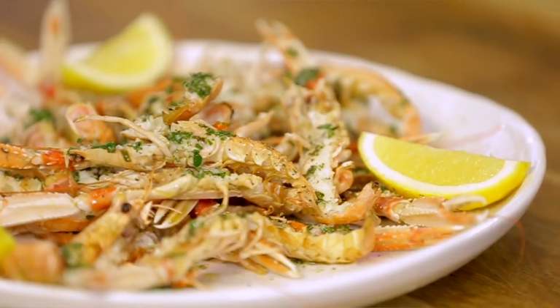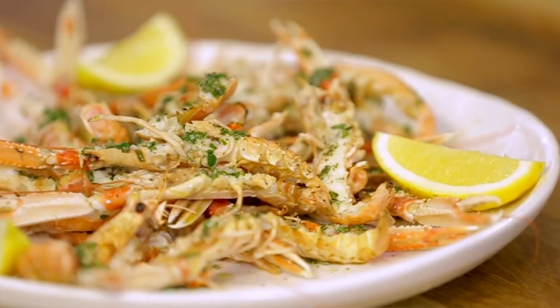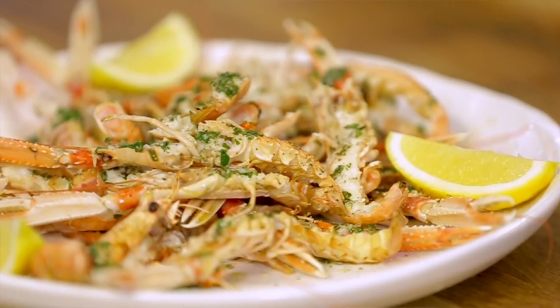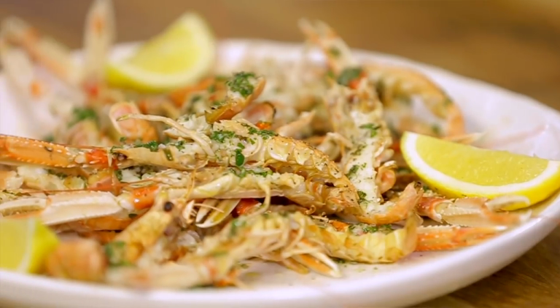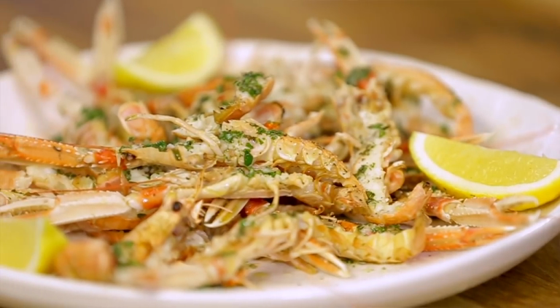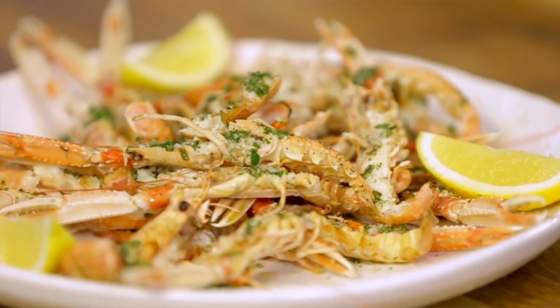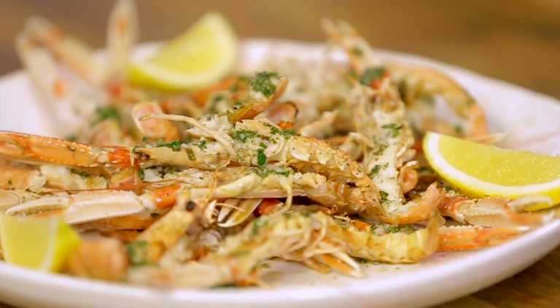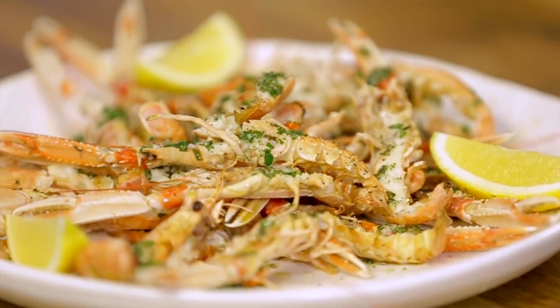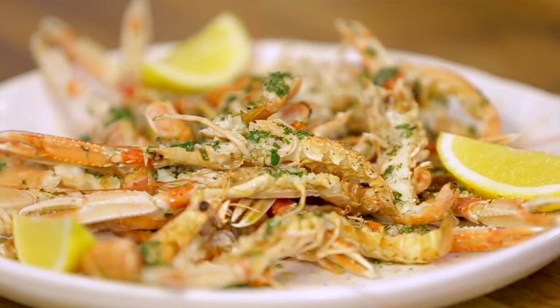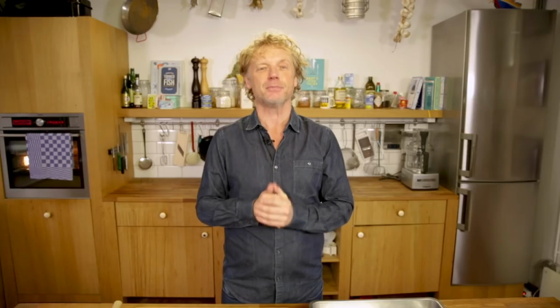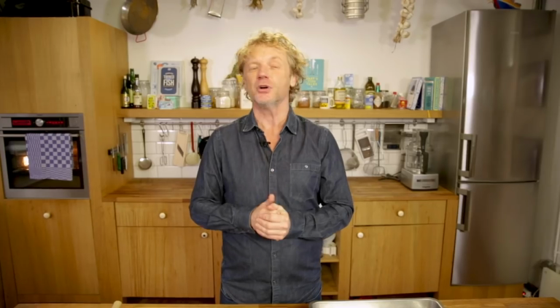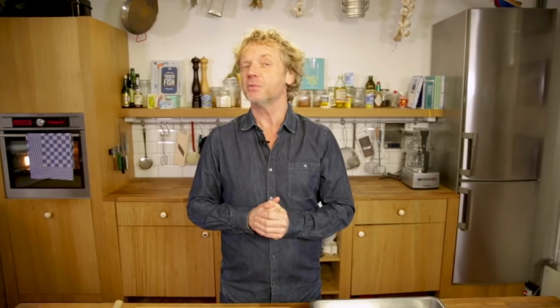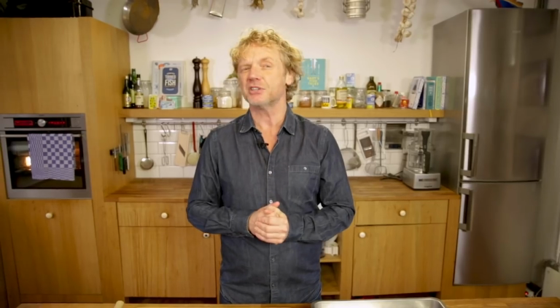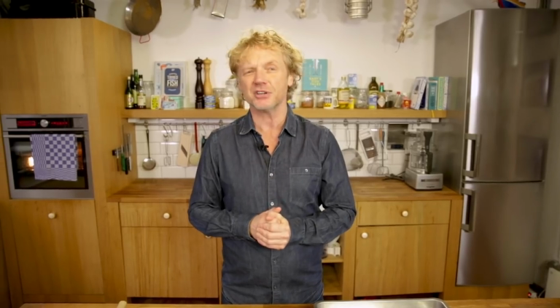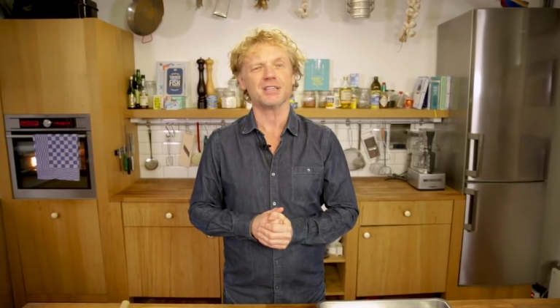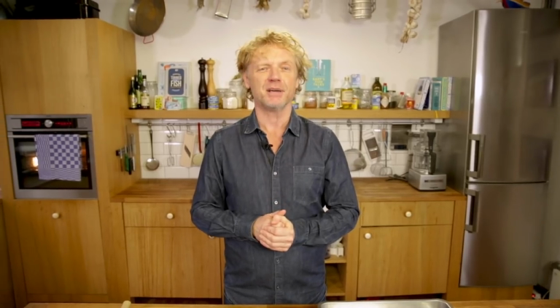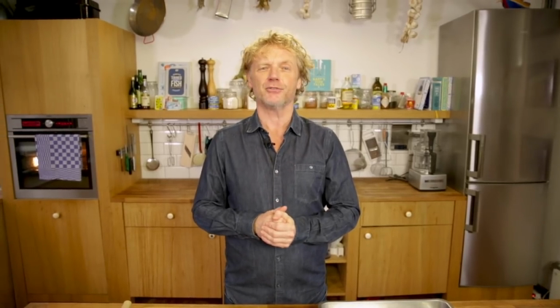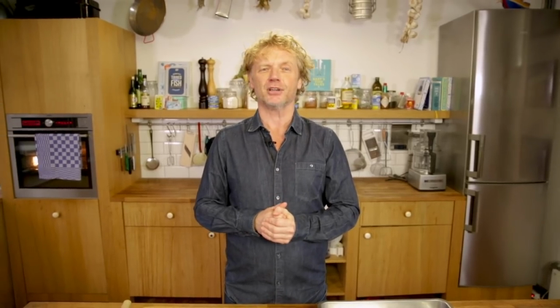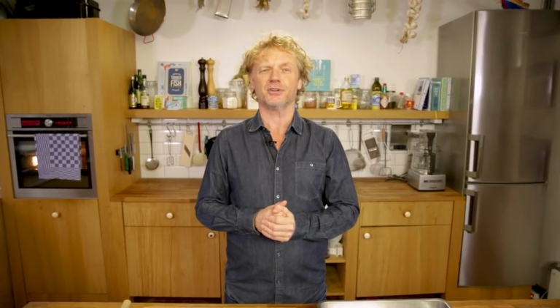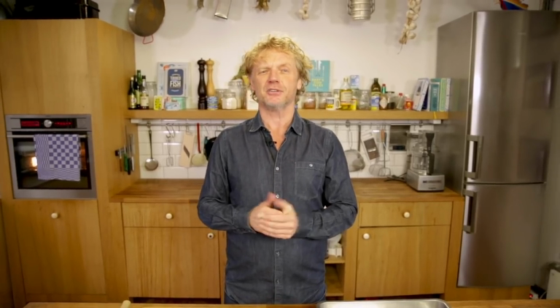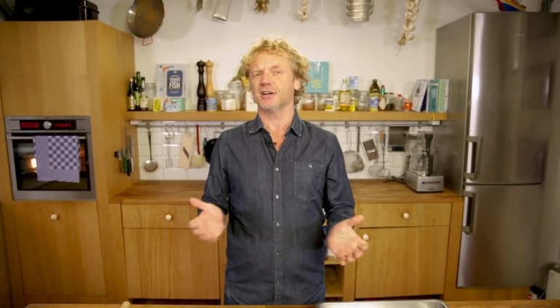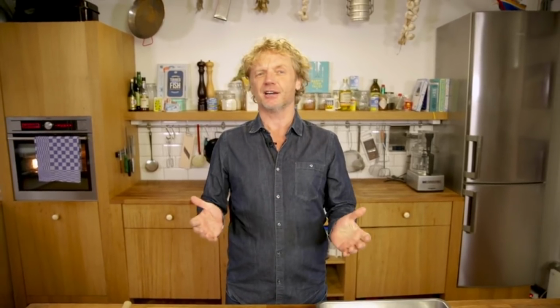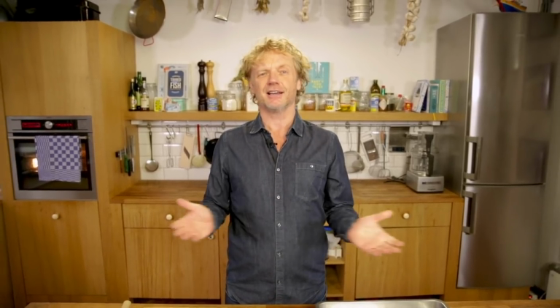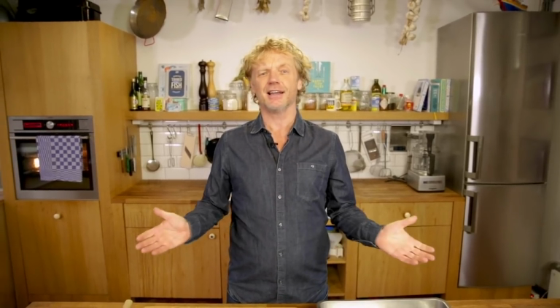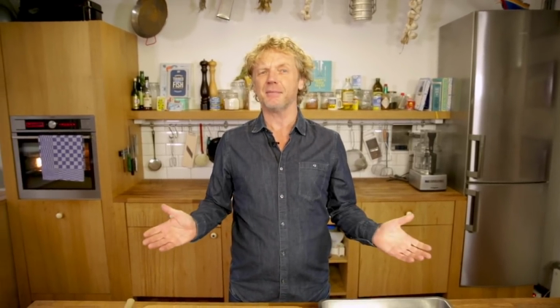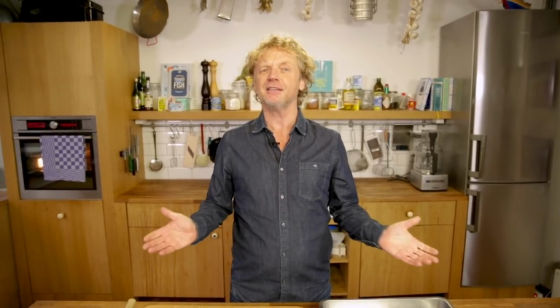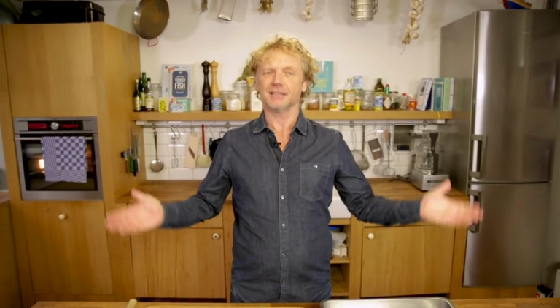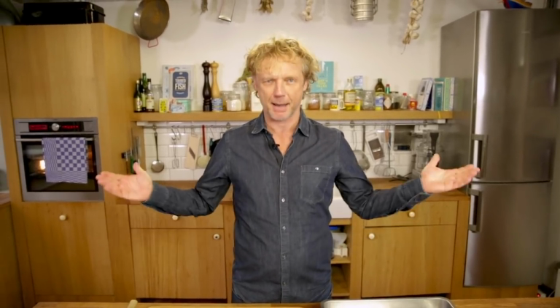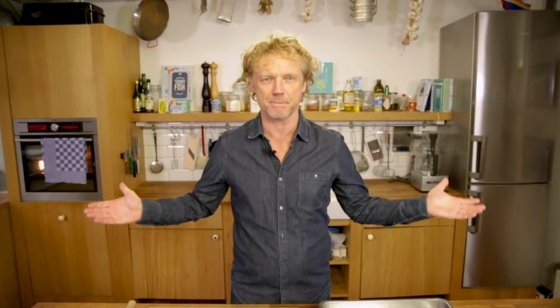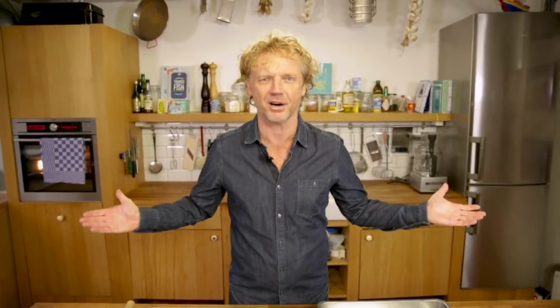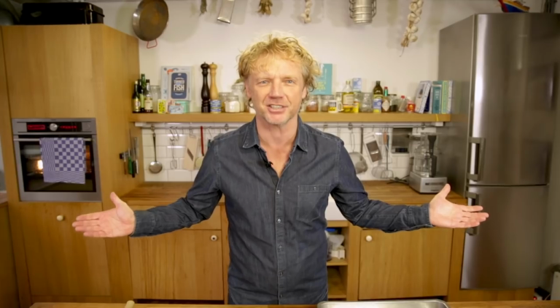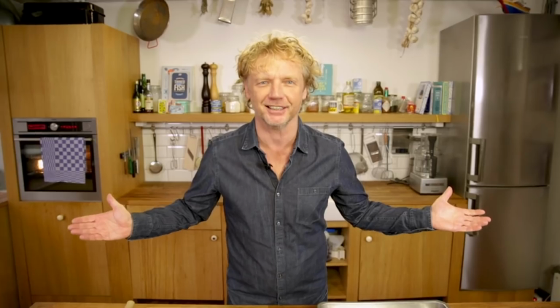I'm going to grill them very simply with just a bit of olive oil, garlic, lemon, and parsley.